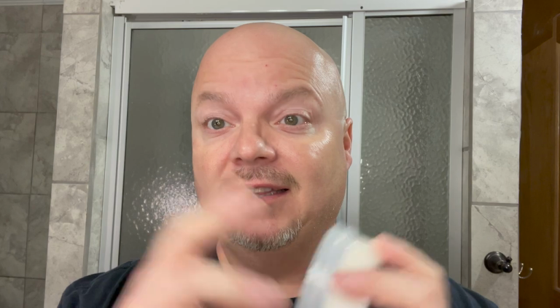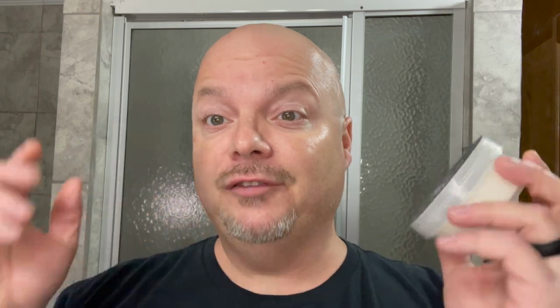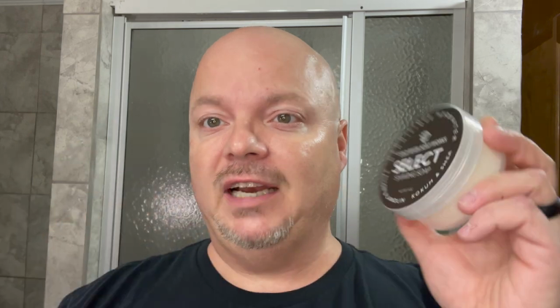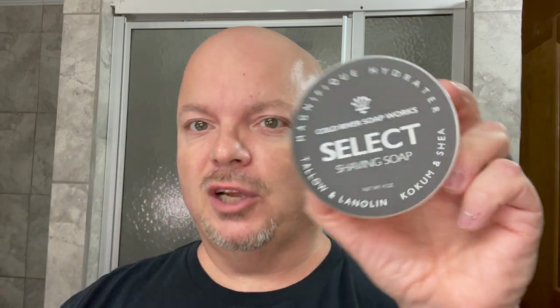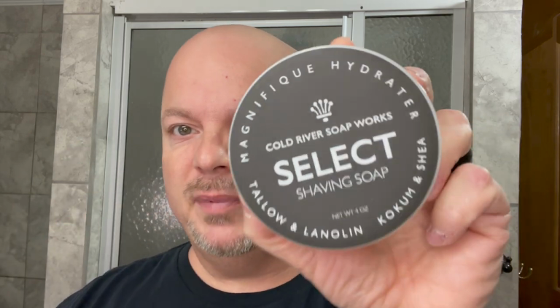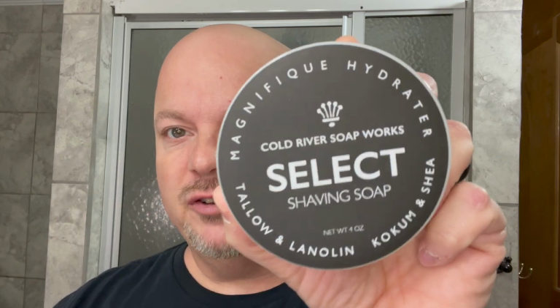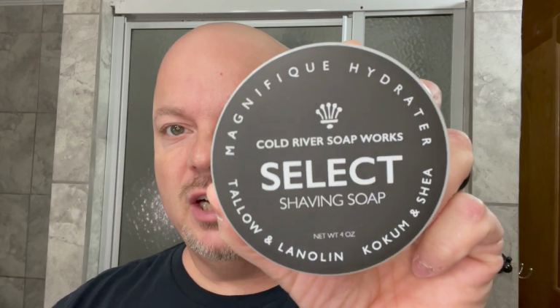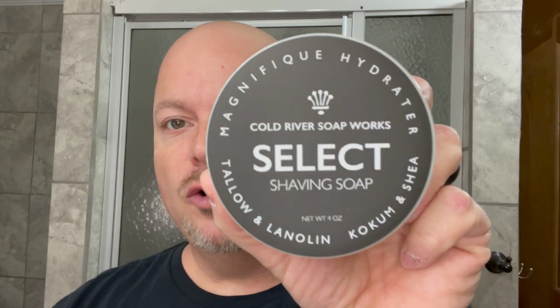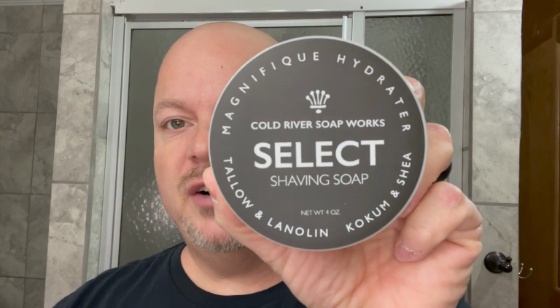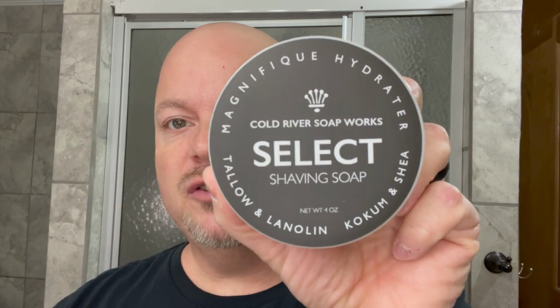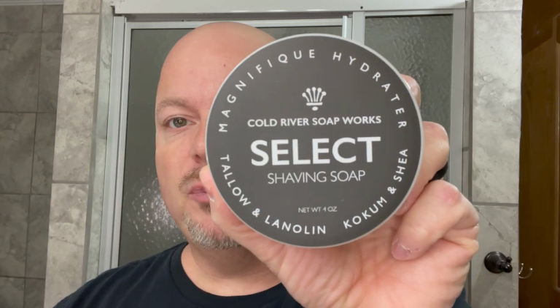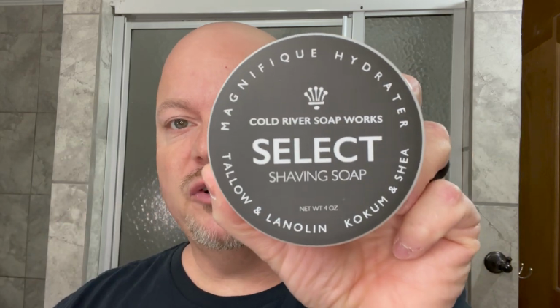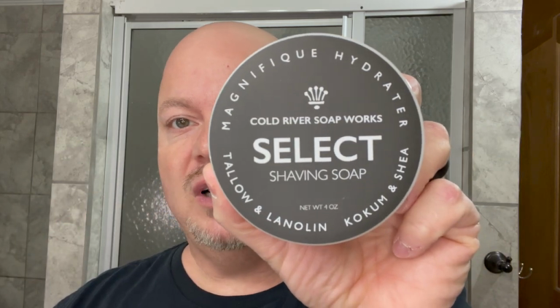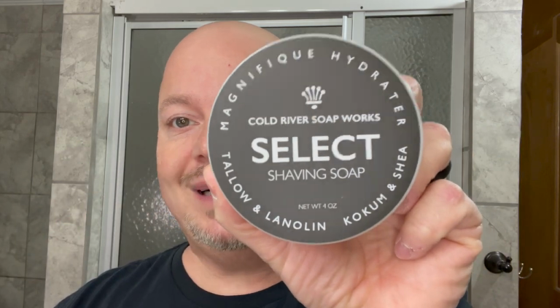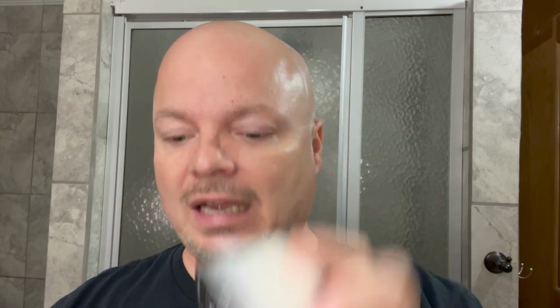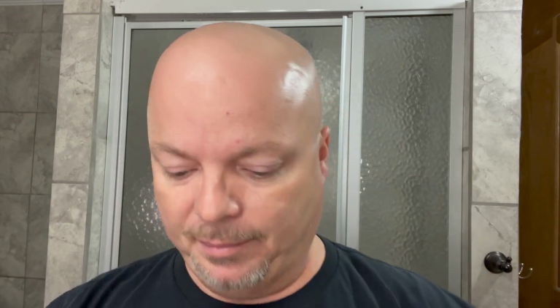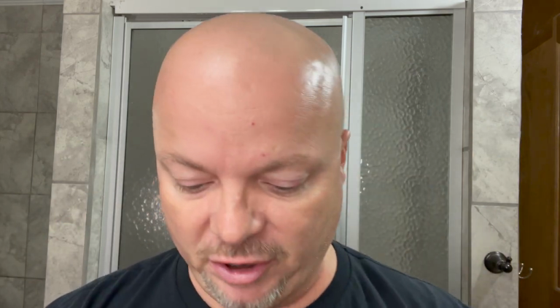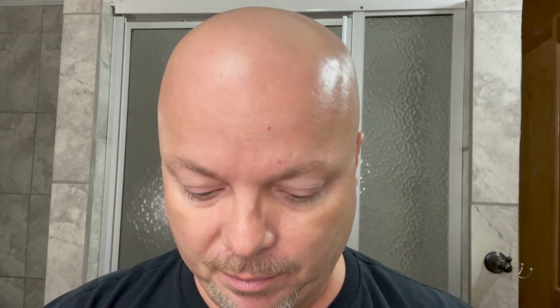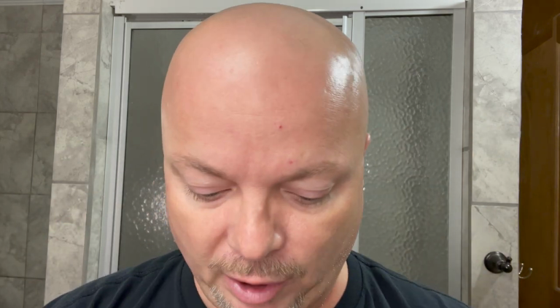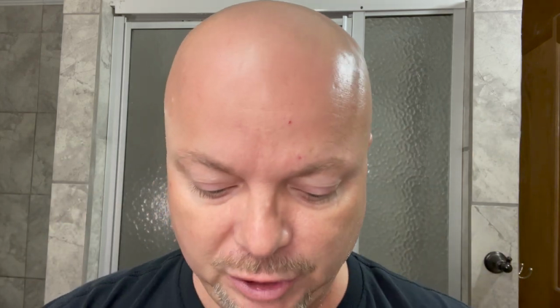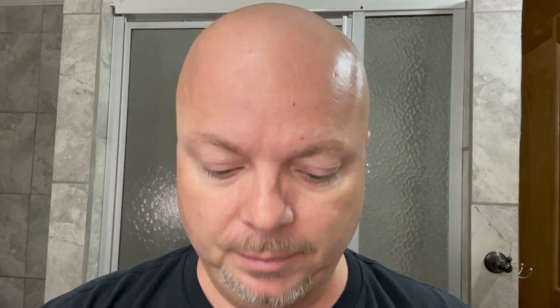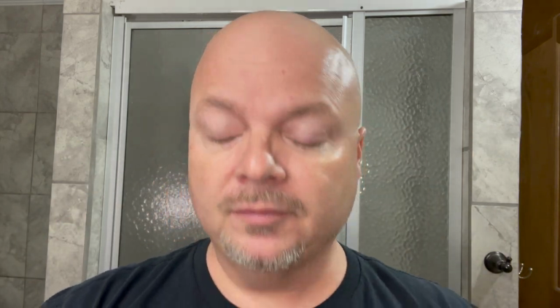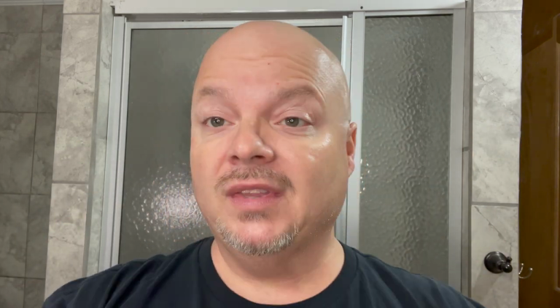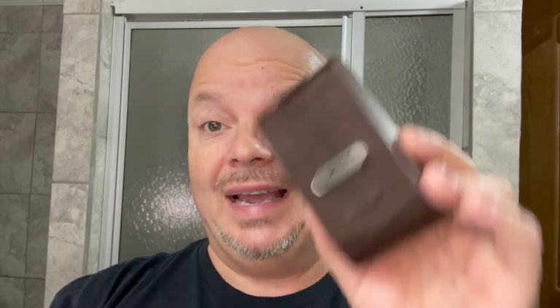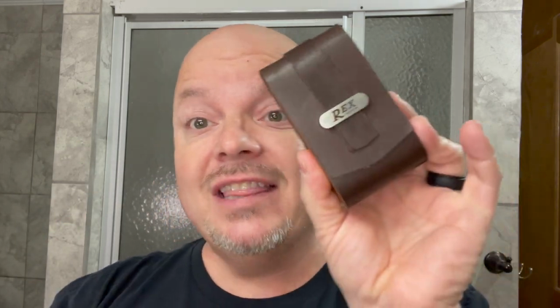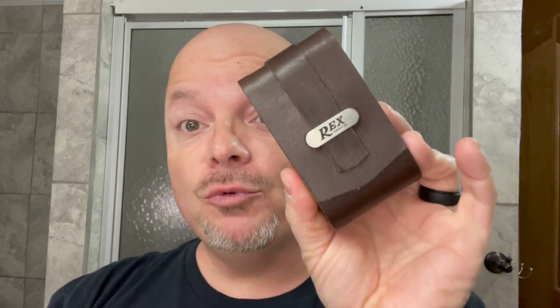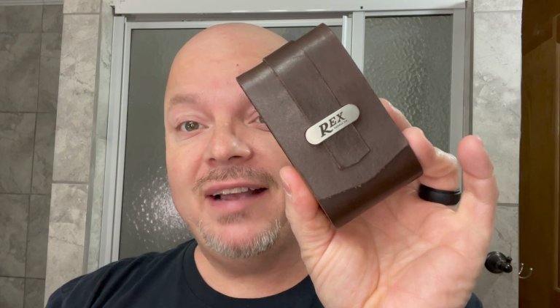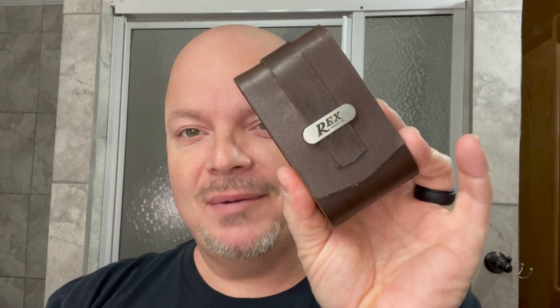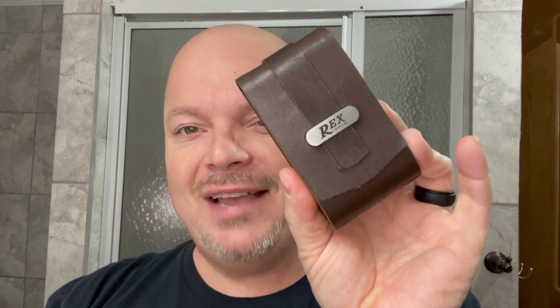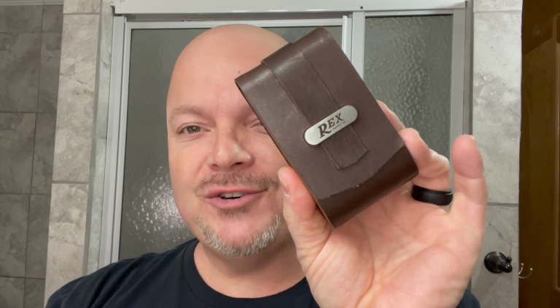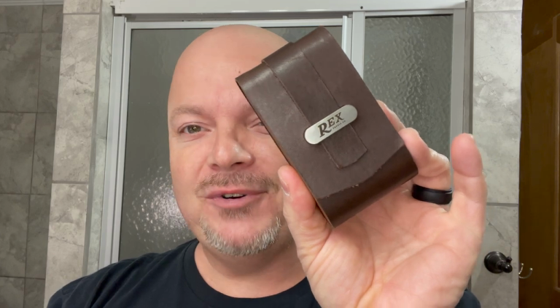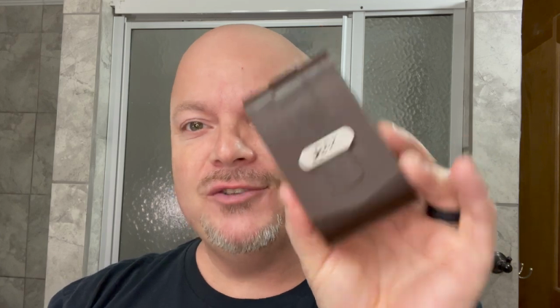In this video we're going to be using Cold River Soapworks Select American Barbershop and the Rex Ambassador Razor.